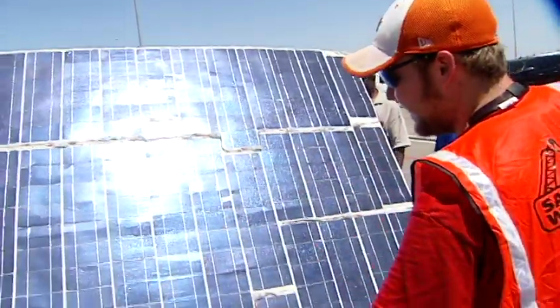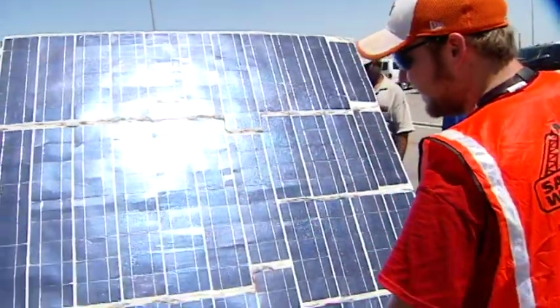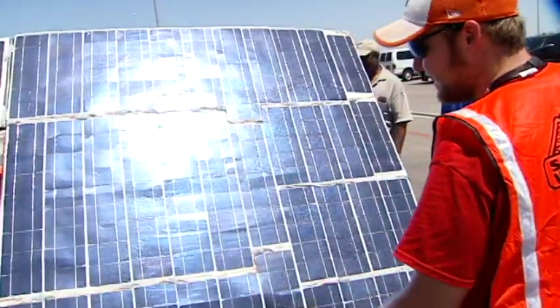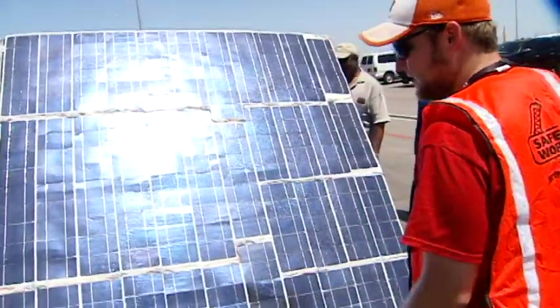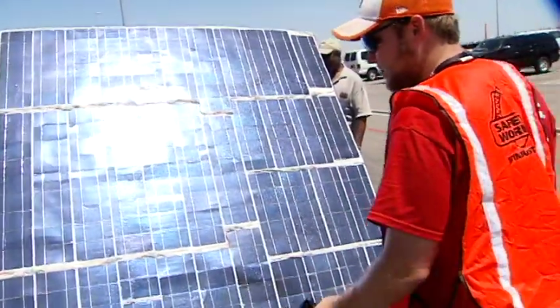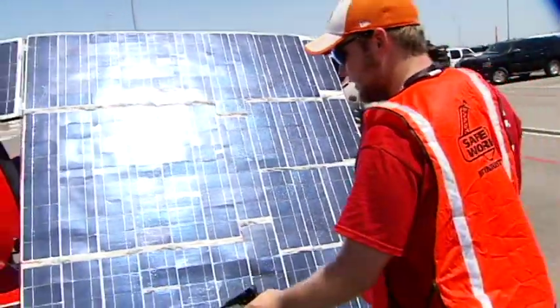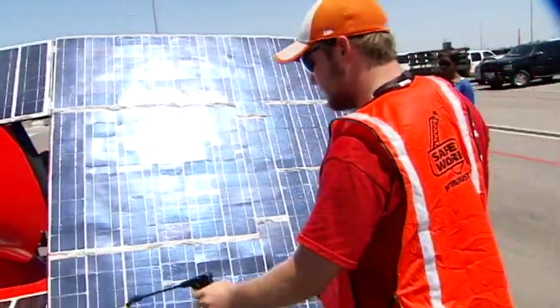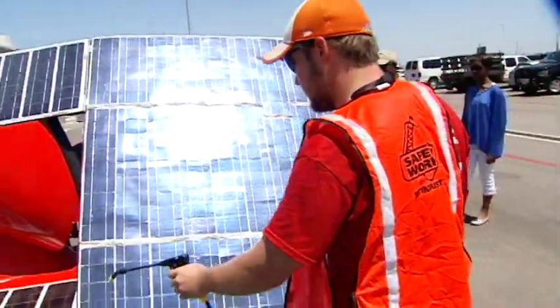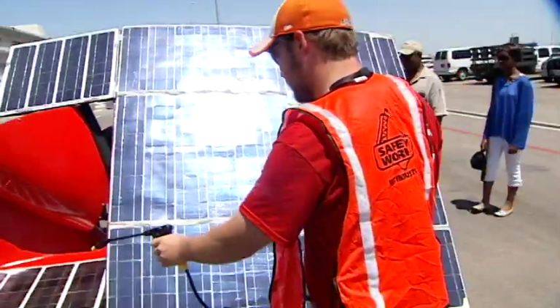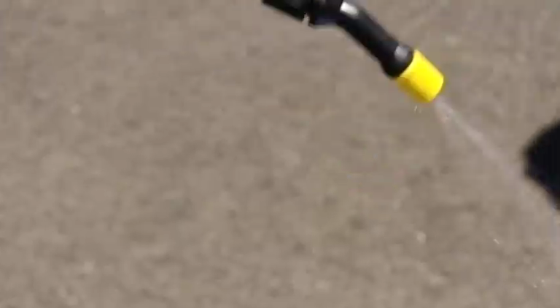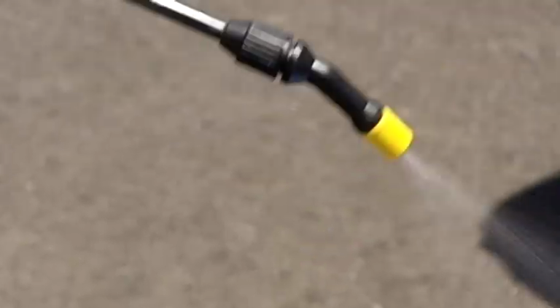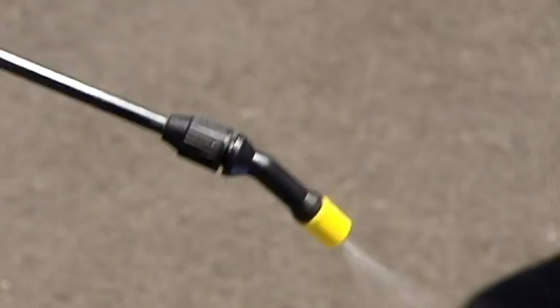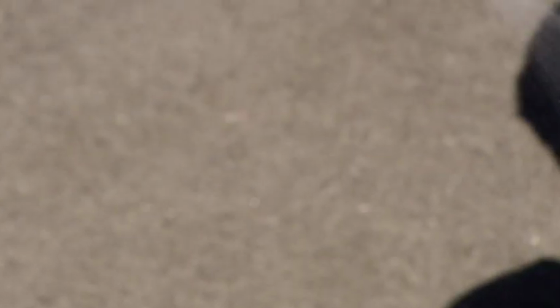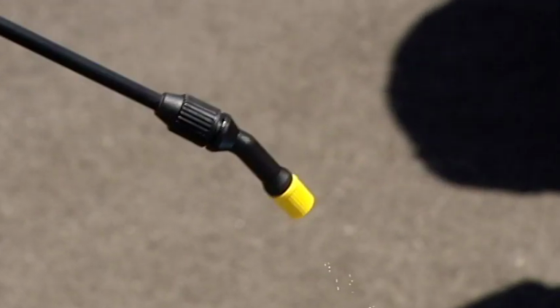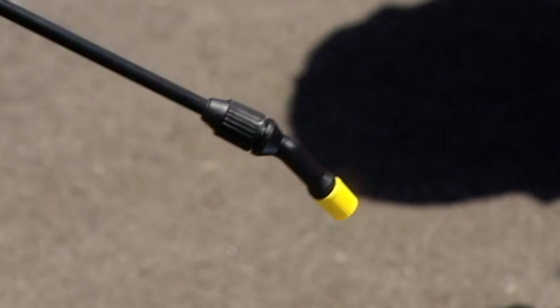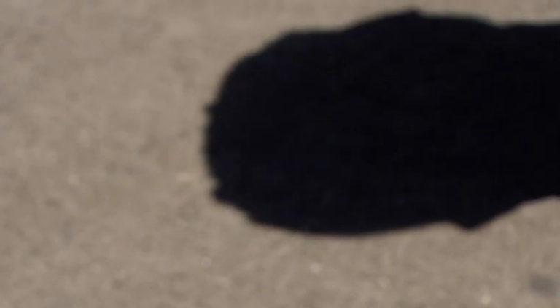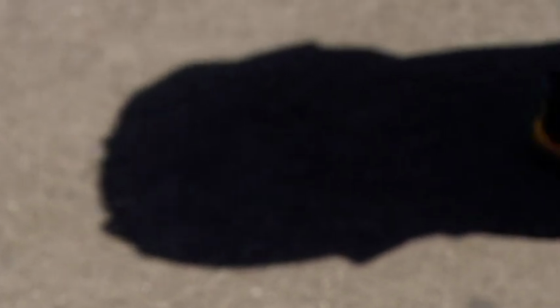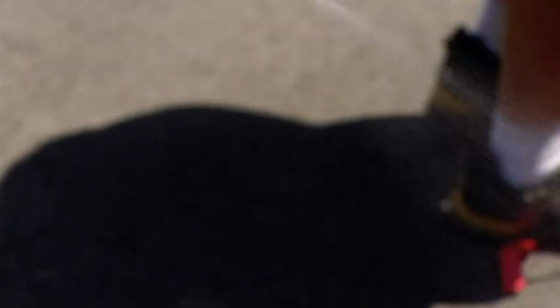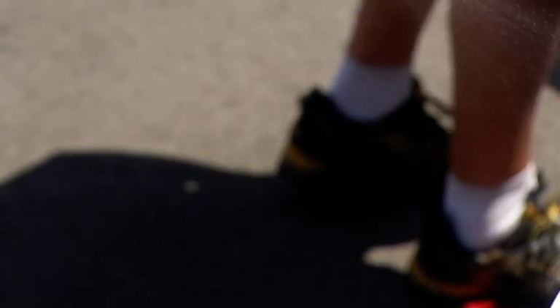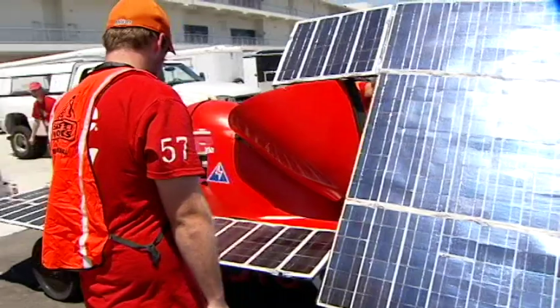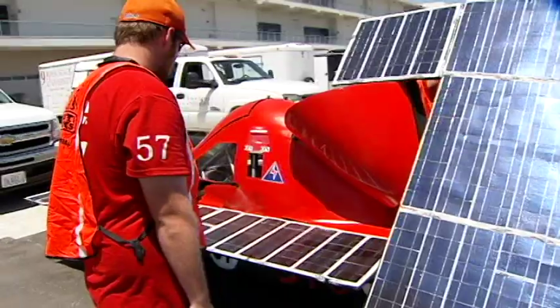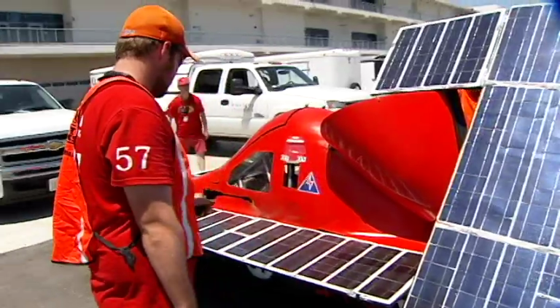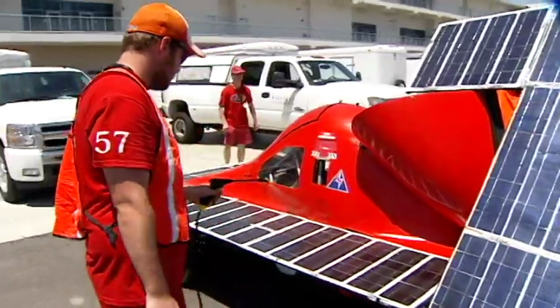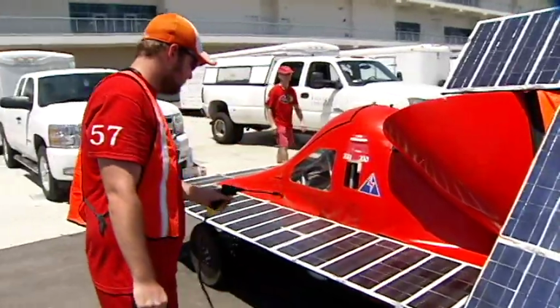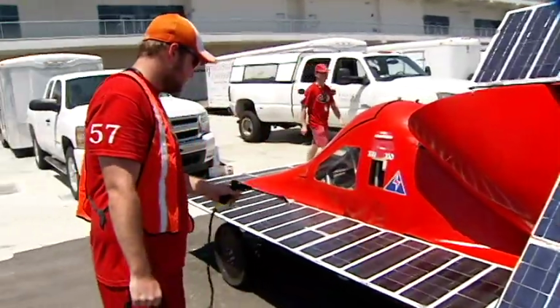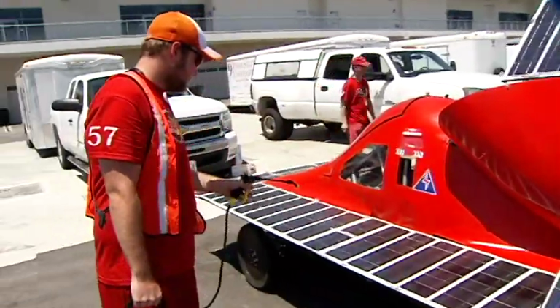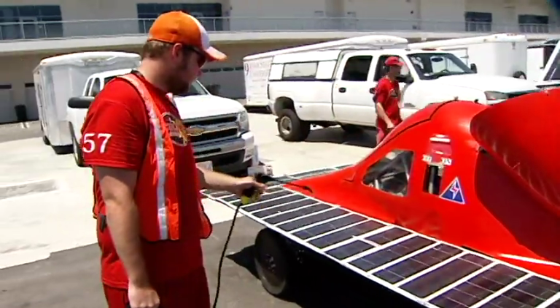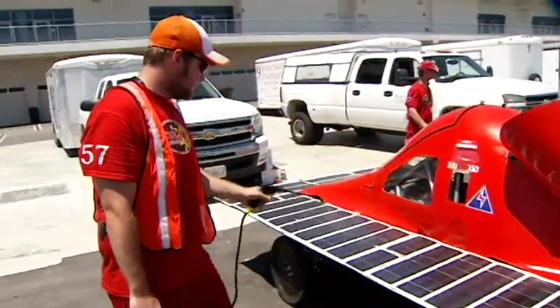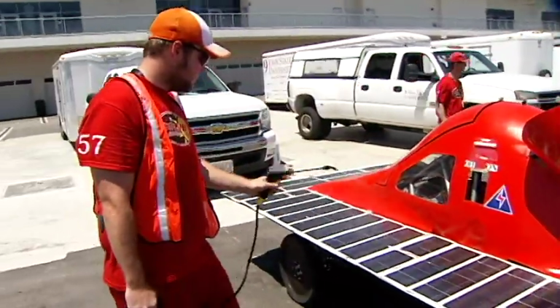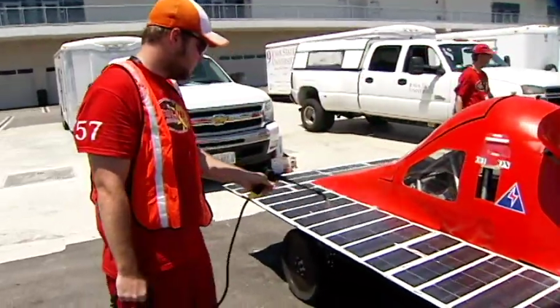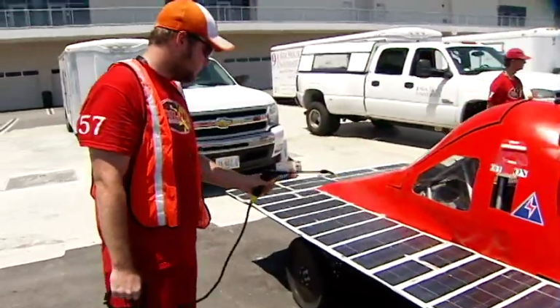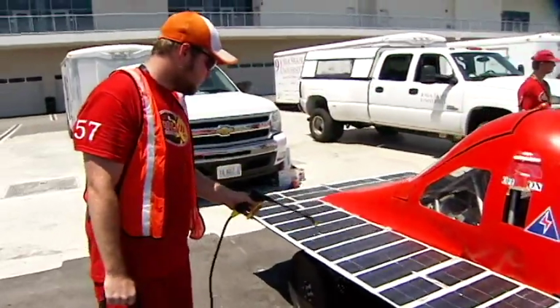The more sunshine, the better. It doesn't matter how fast they go, but instead how many laps they complete.